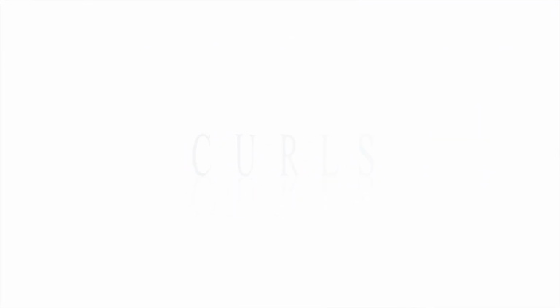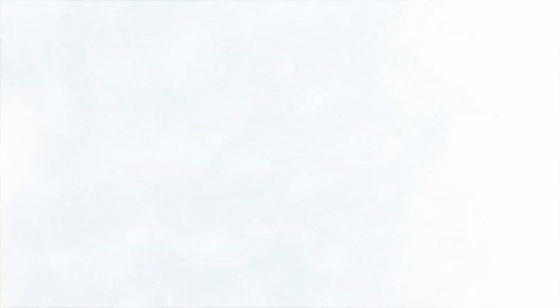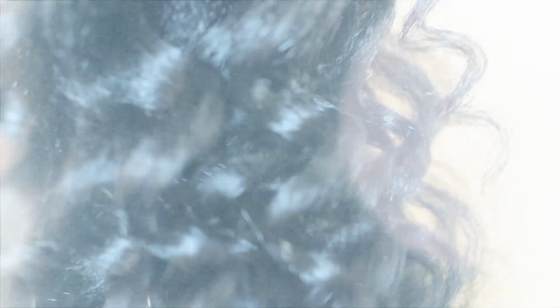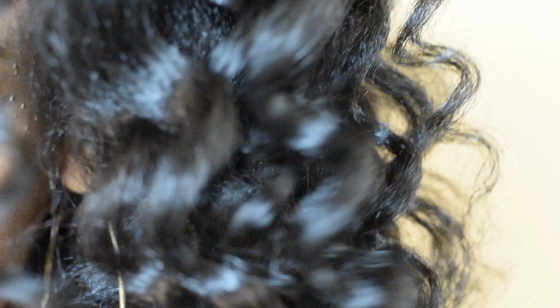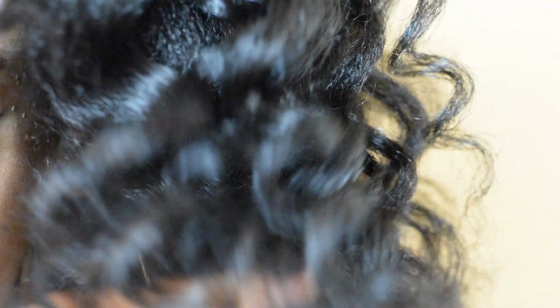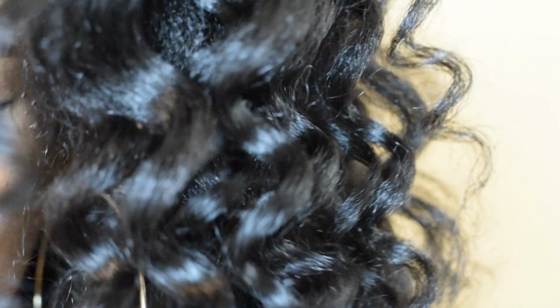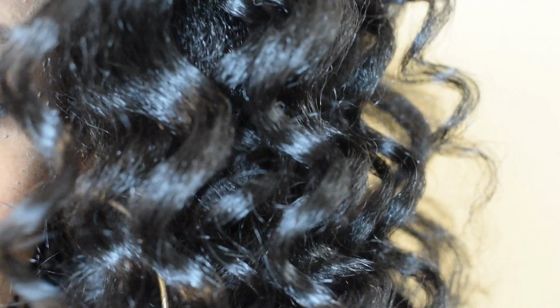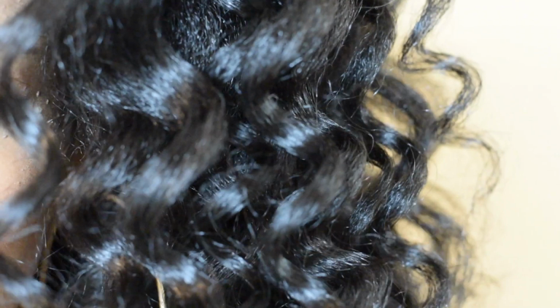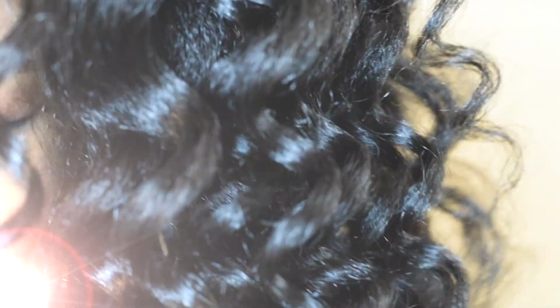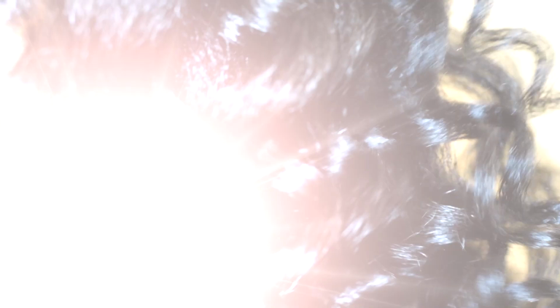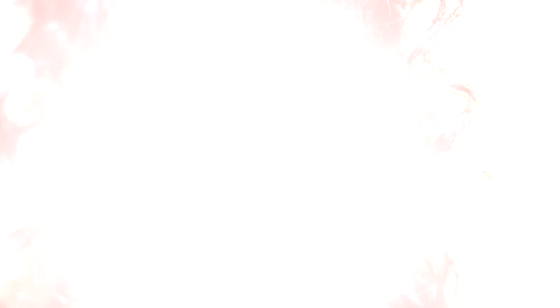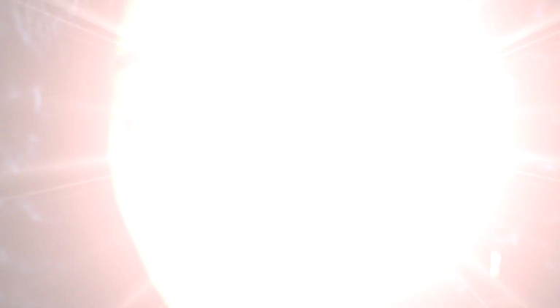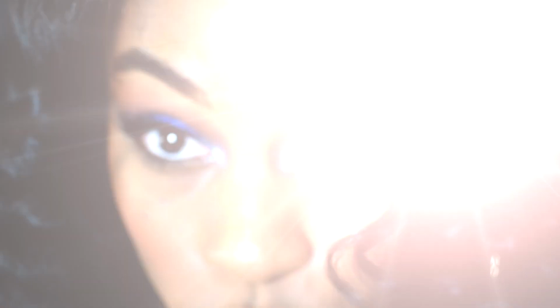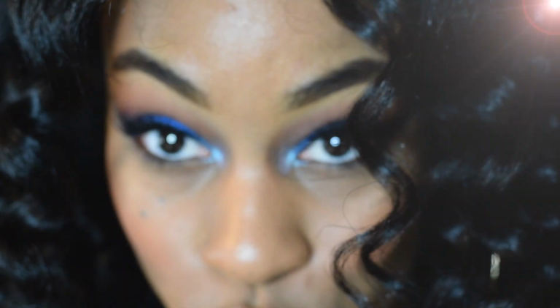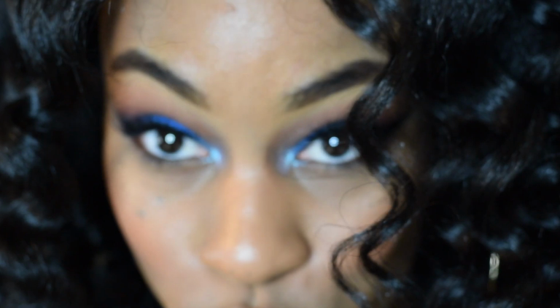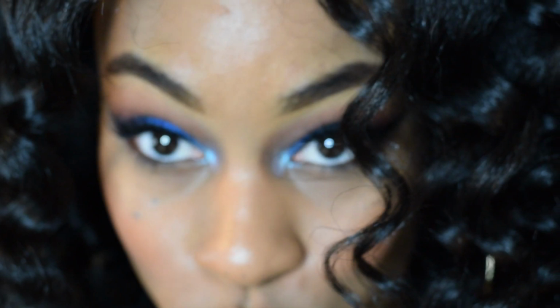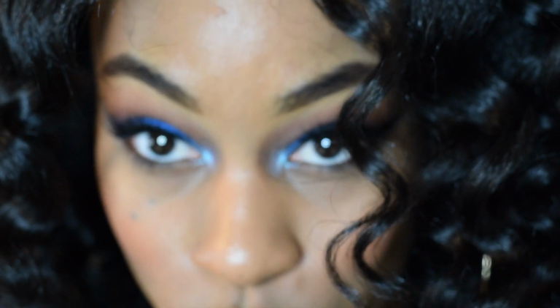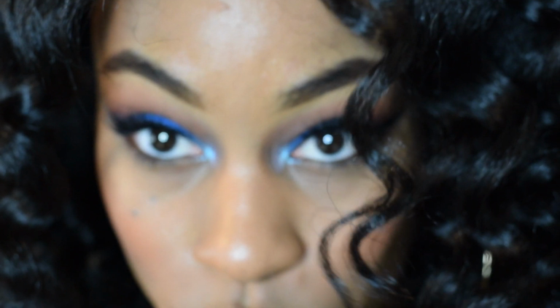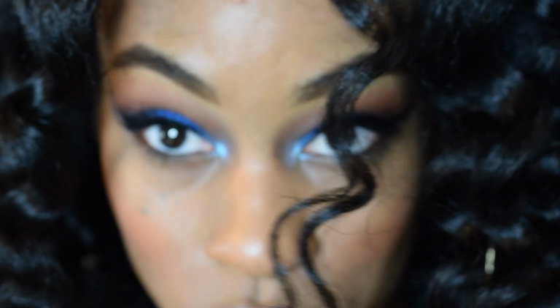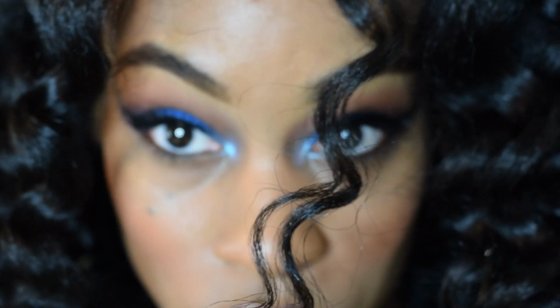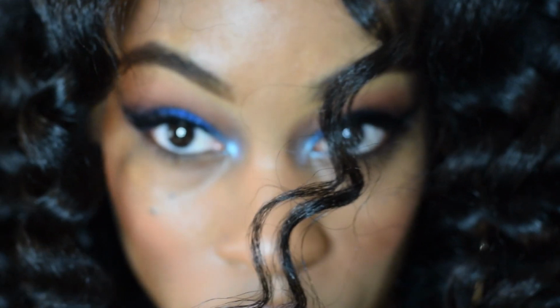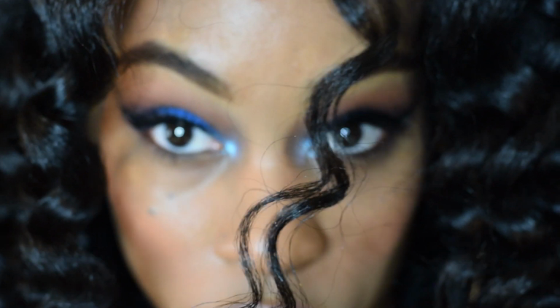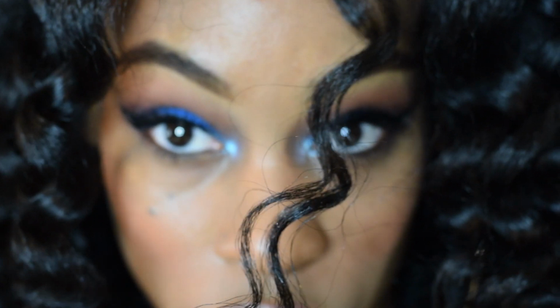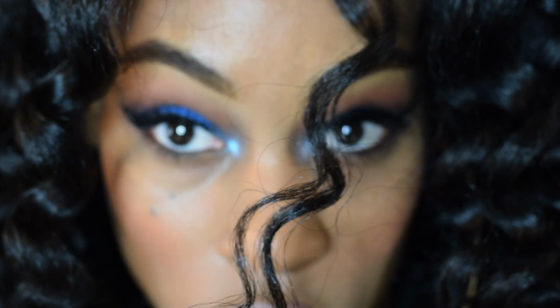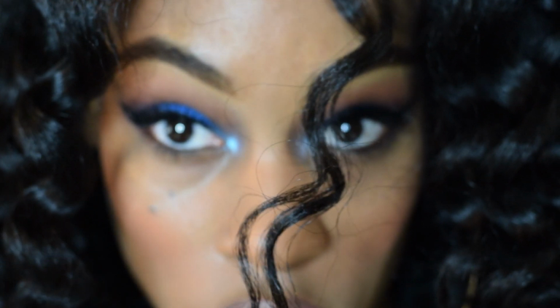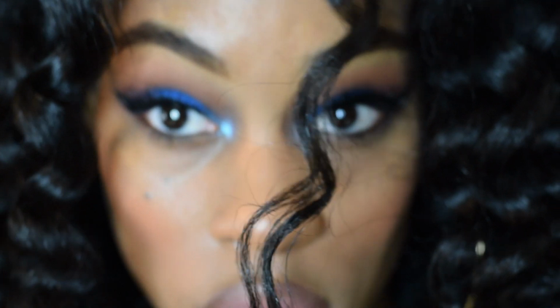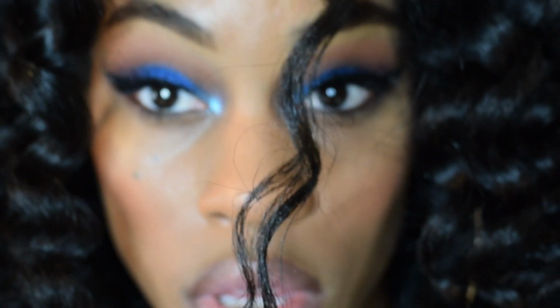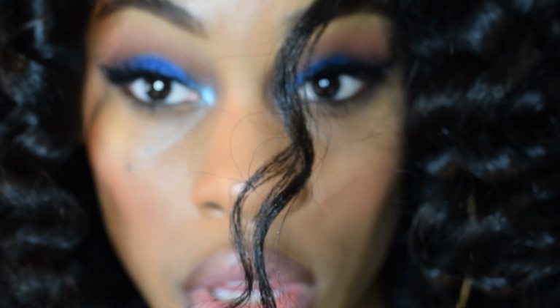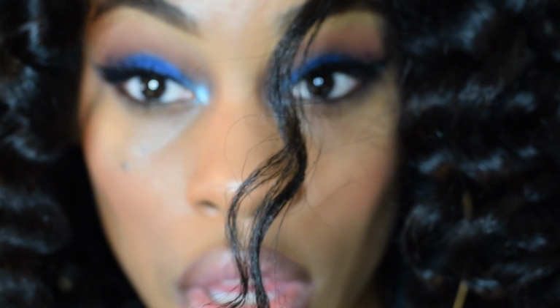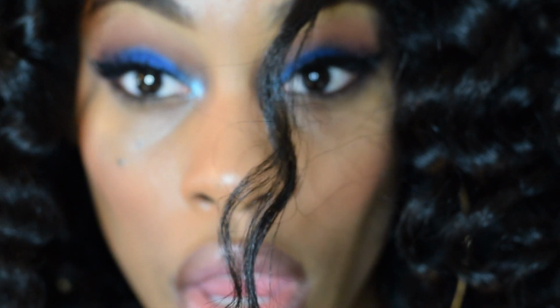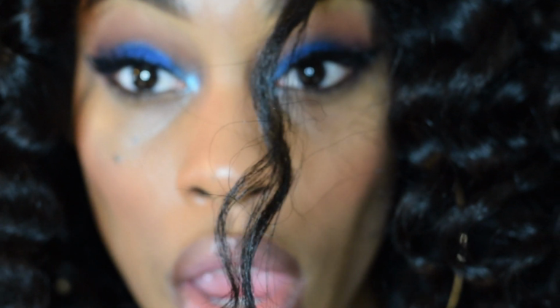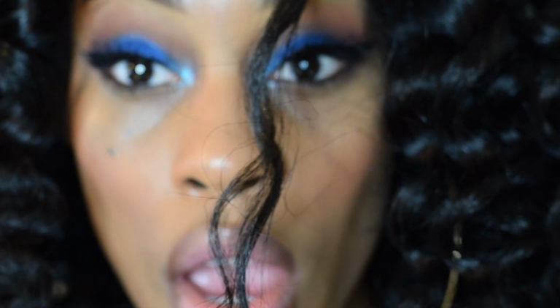Bond curls are the perfect style for any occasion. If you want to see how I achieve this style, stay tuned.